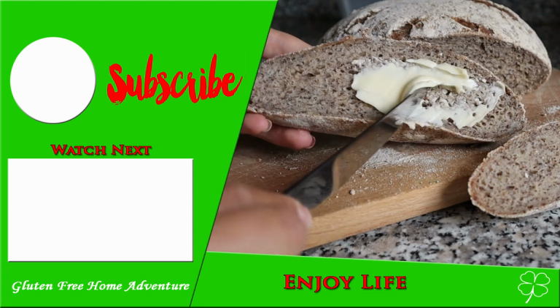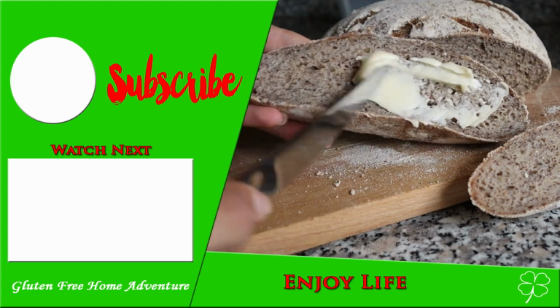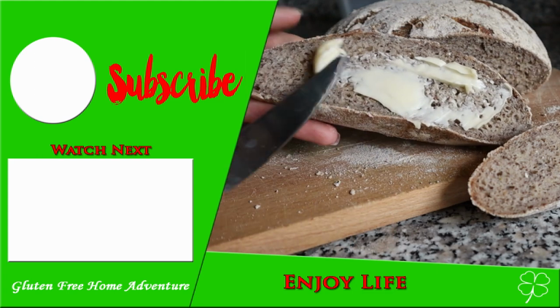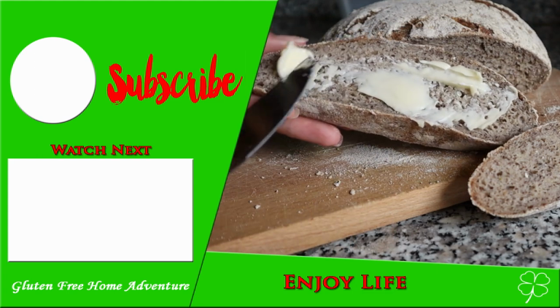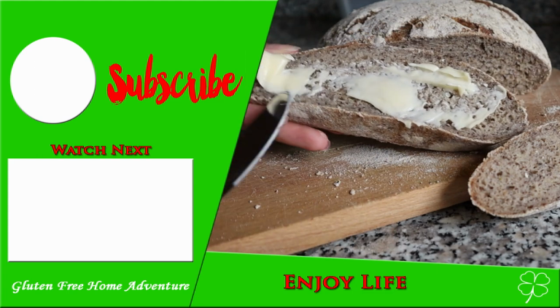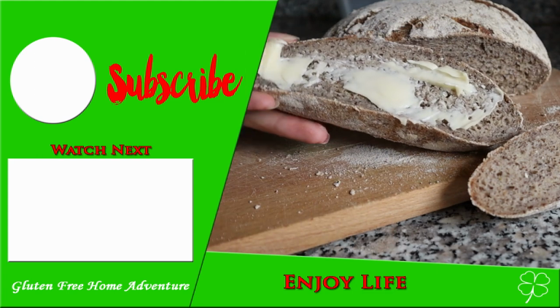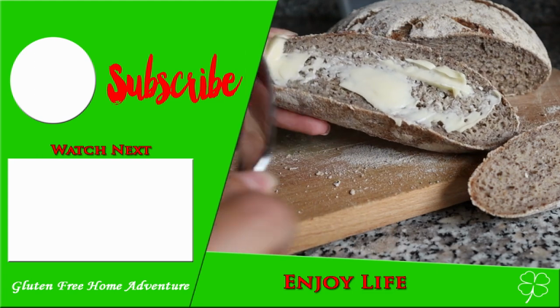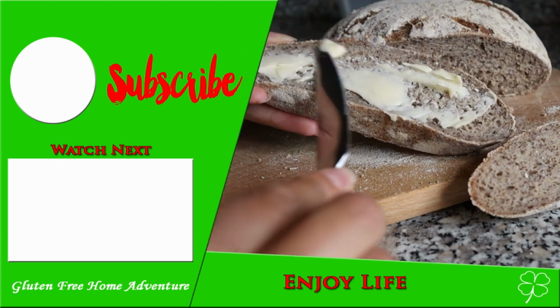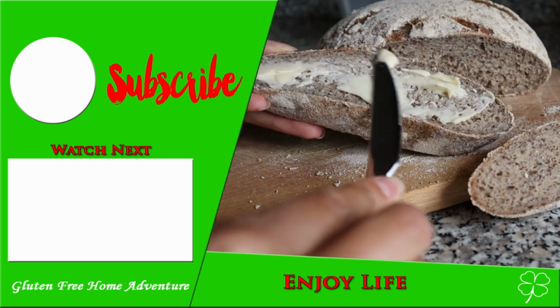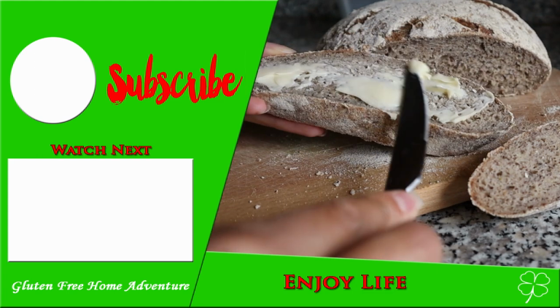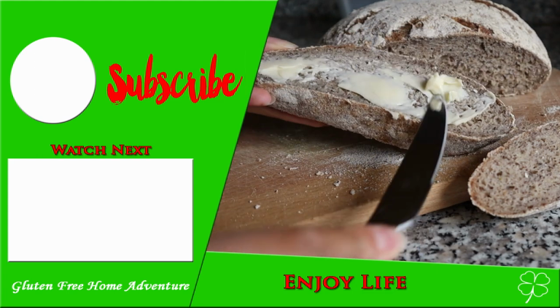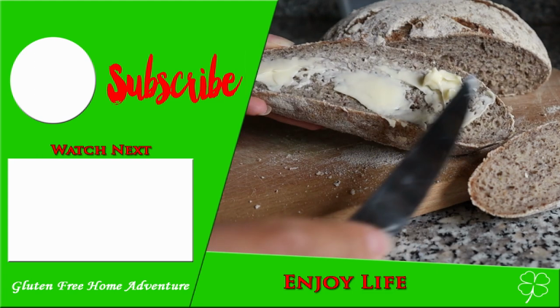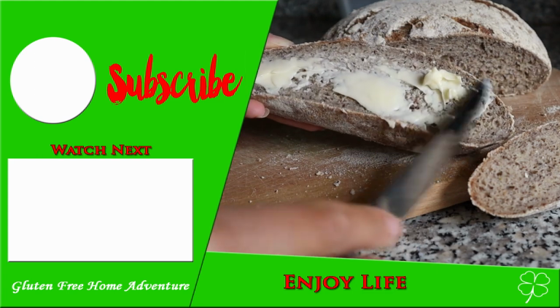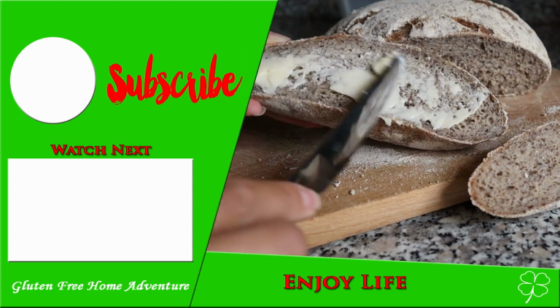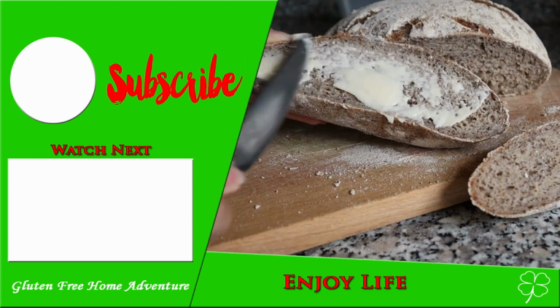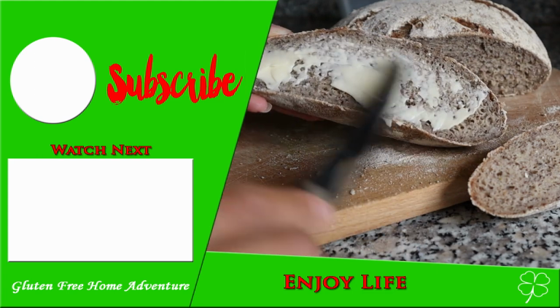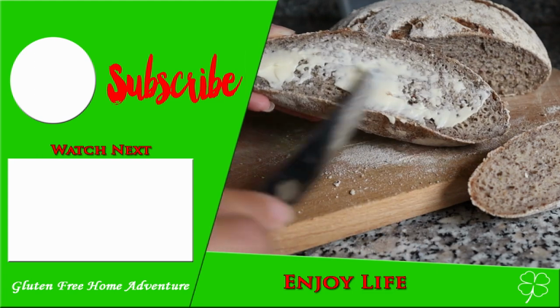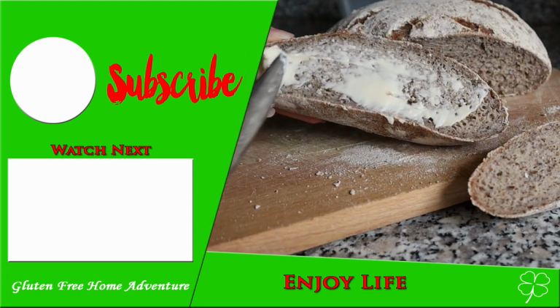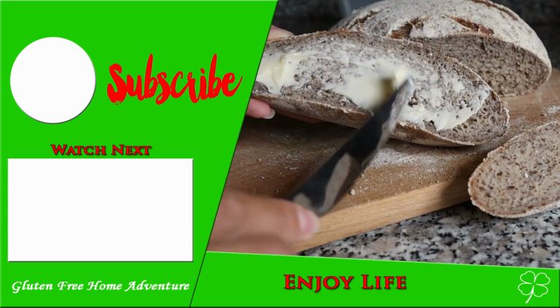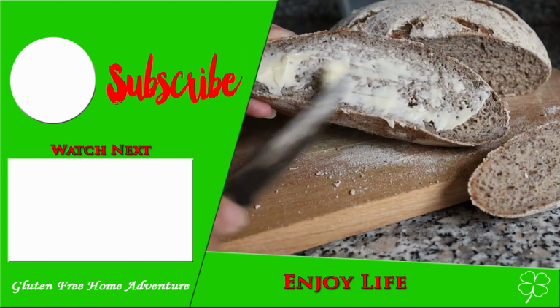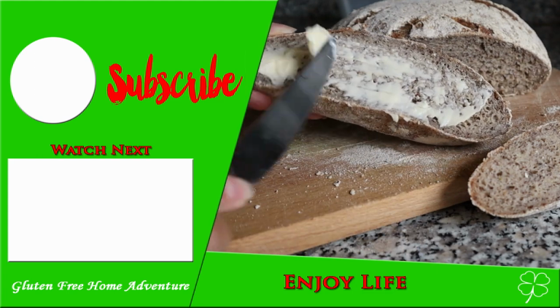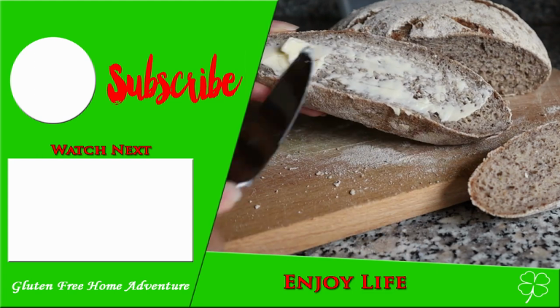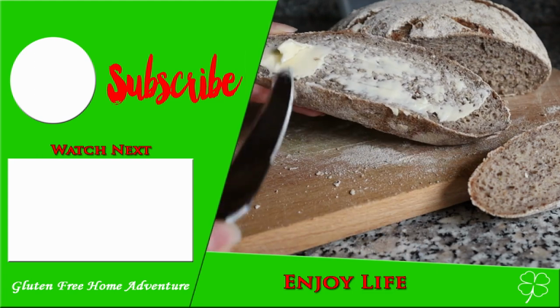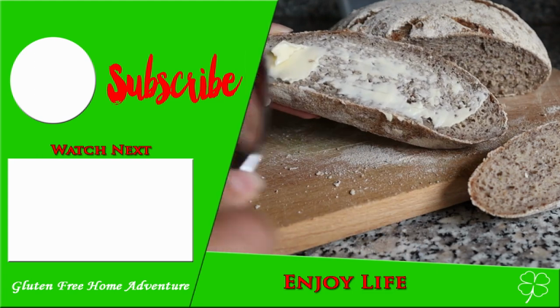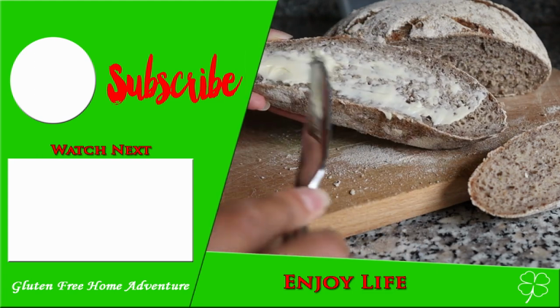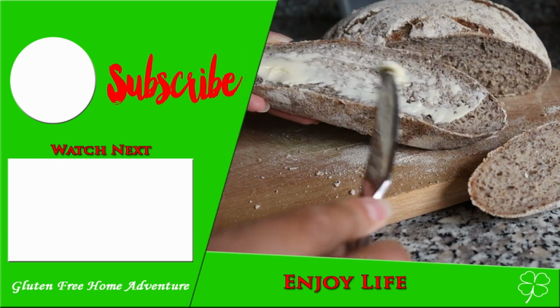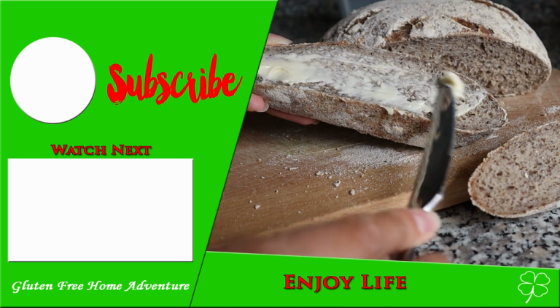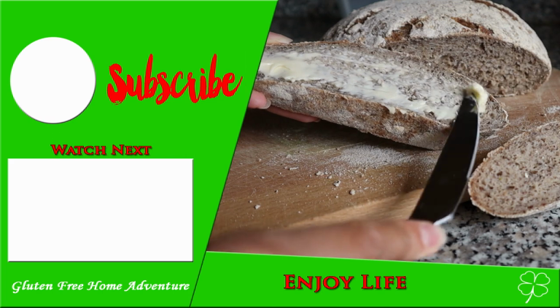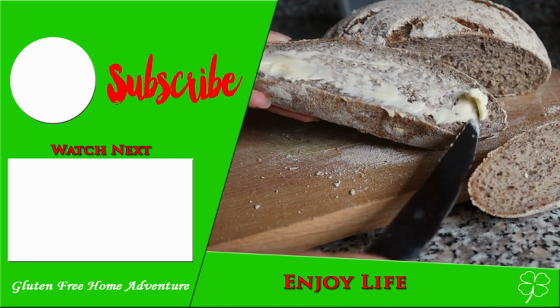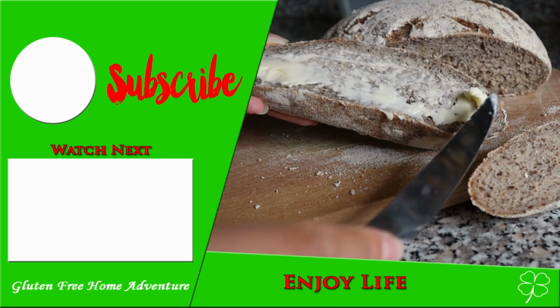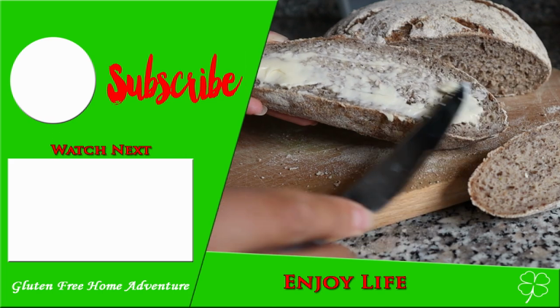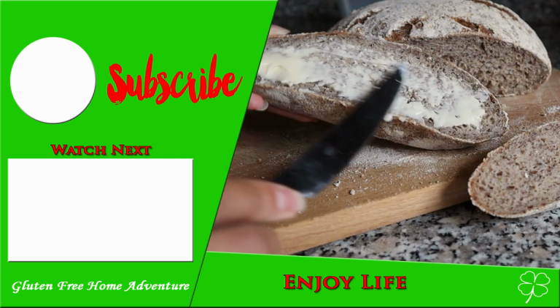Thank you for watching. Check out our next video on the left-hand side, and stay healthy.